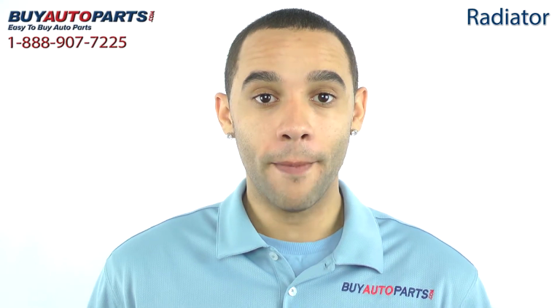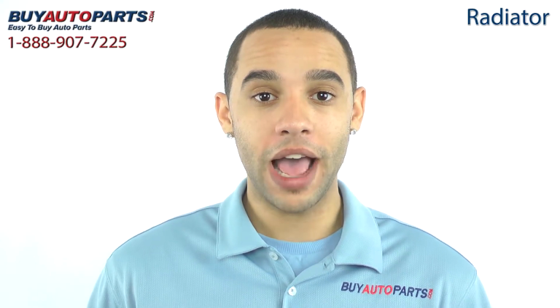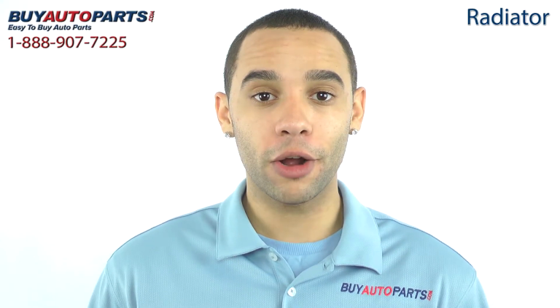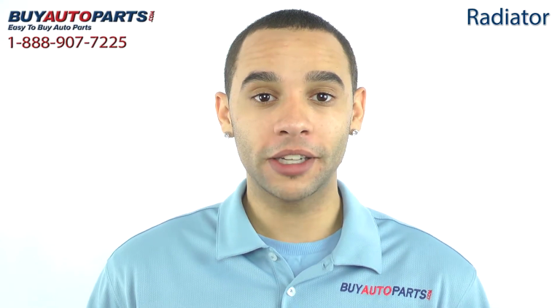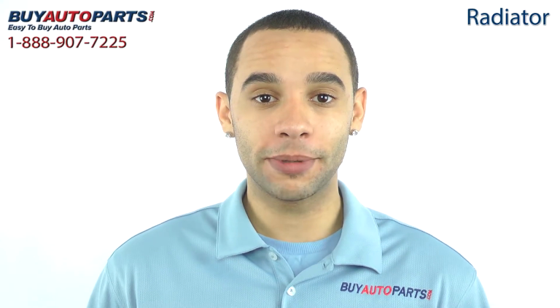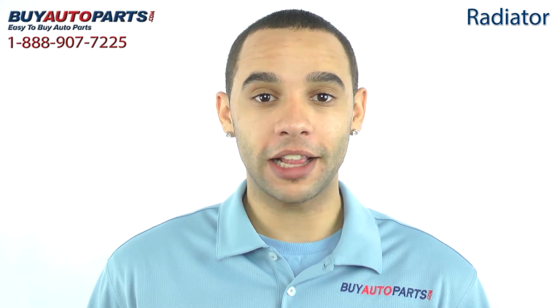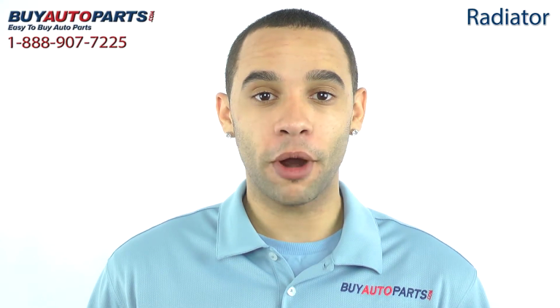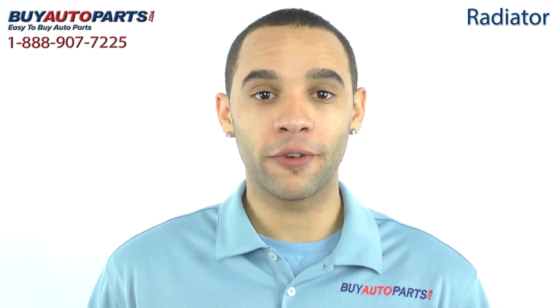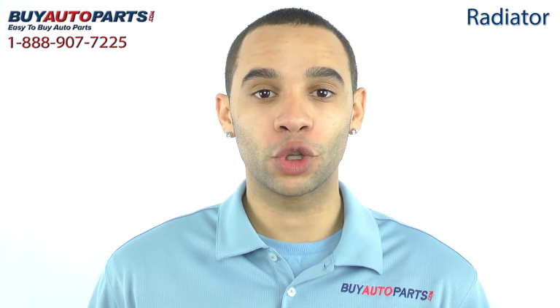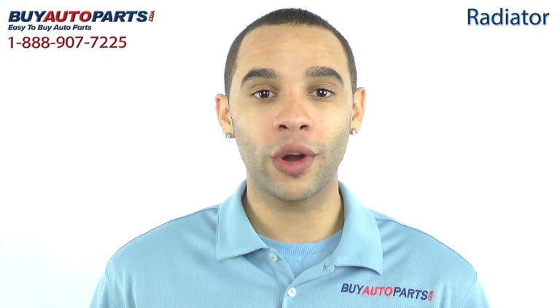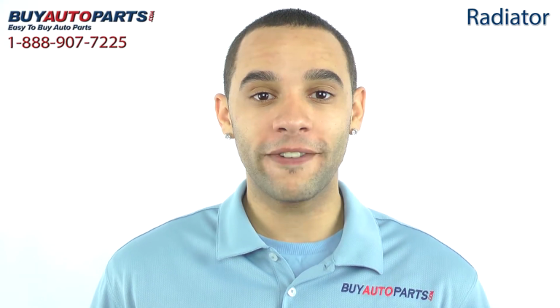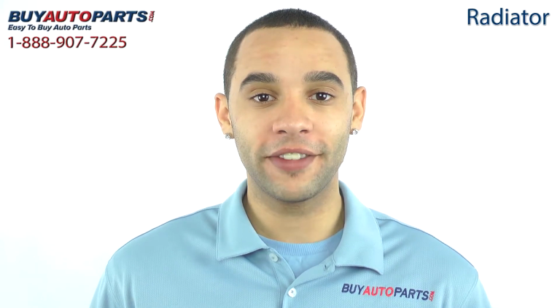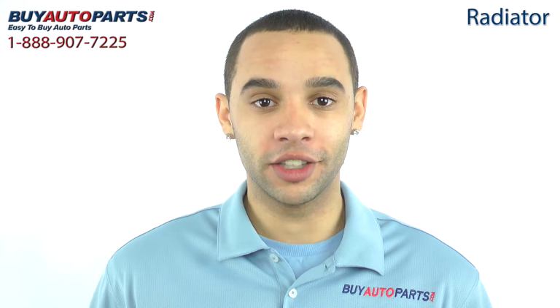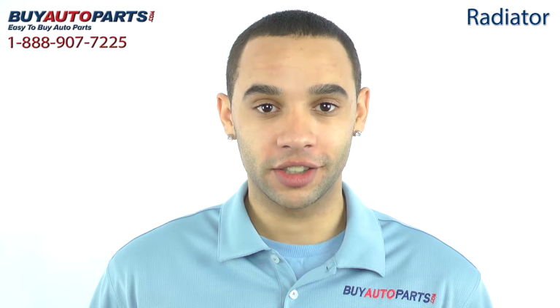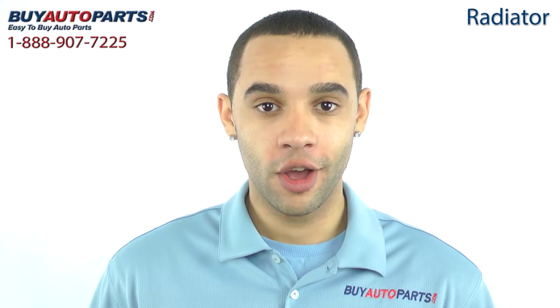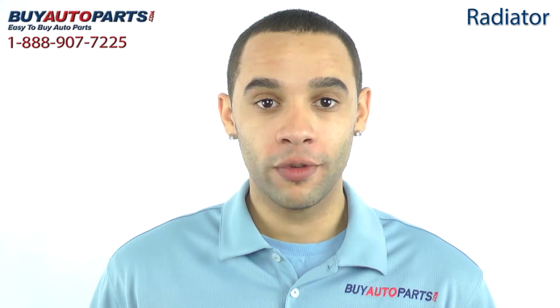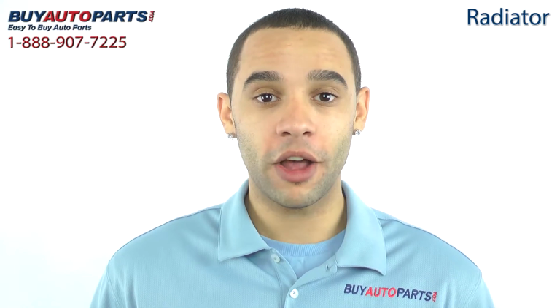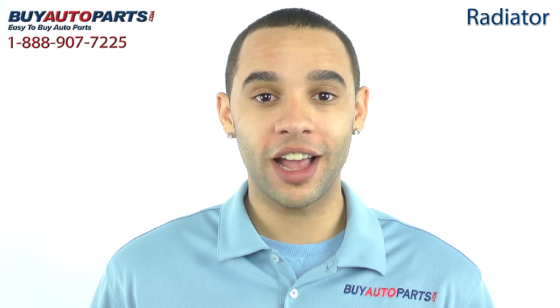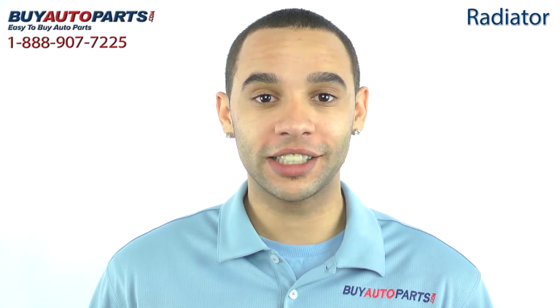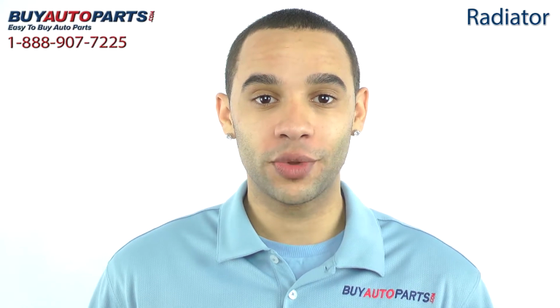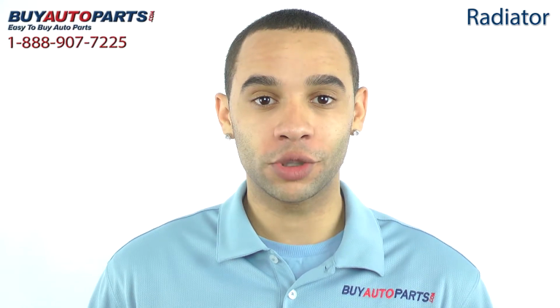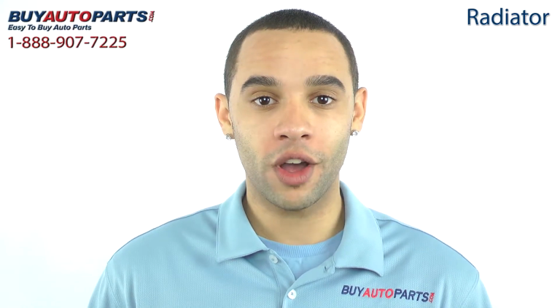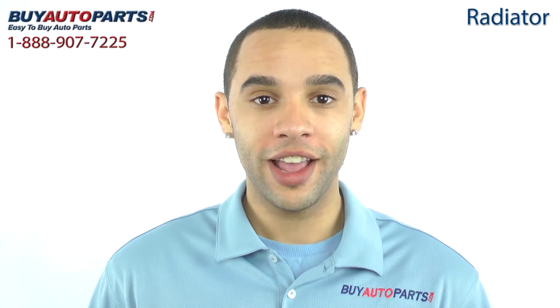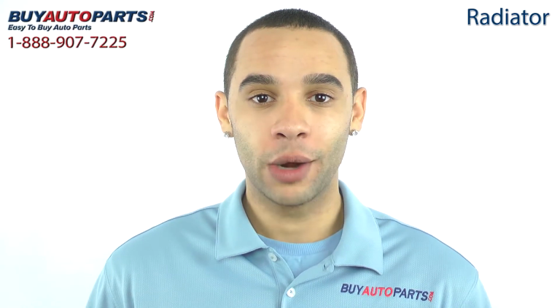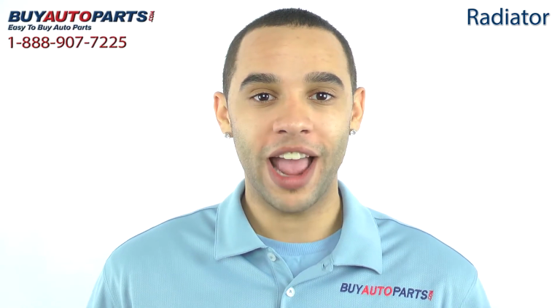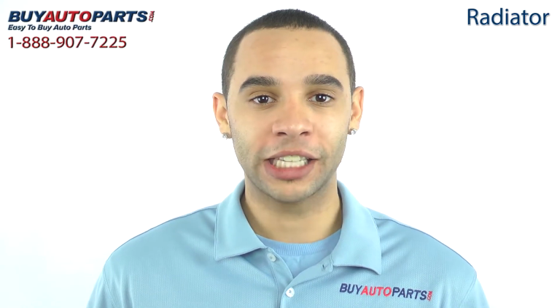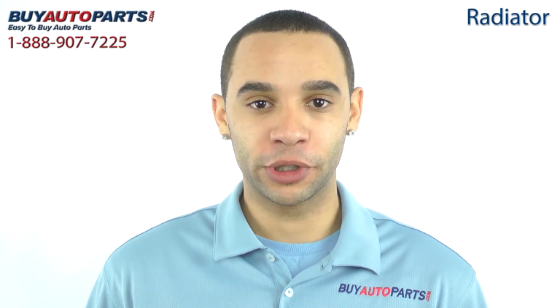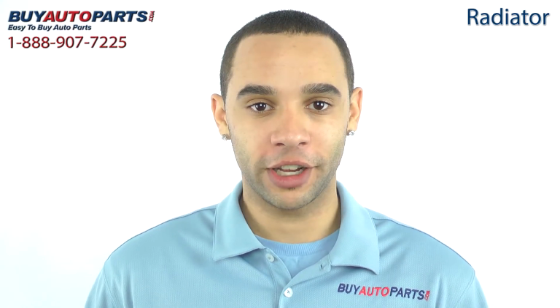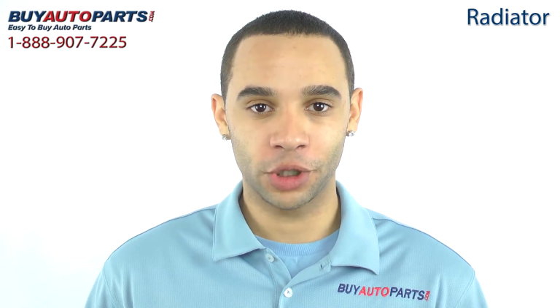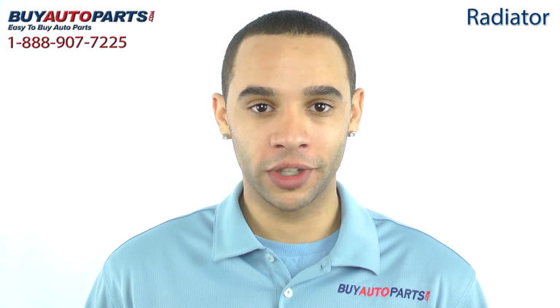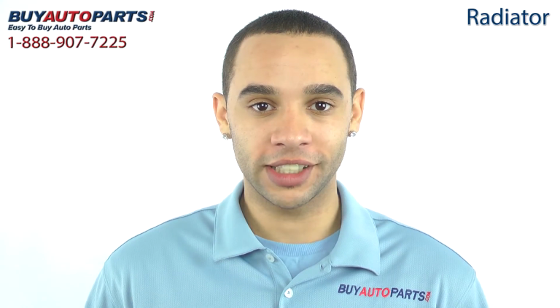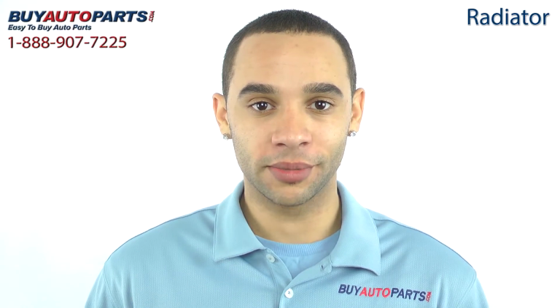Buy Auto Parts has been selling parts for over 25 years. We've been online since 2001 and we're experts when it comes to cooling systems.